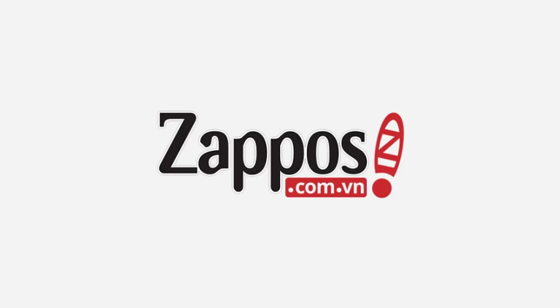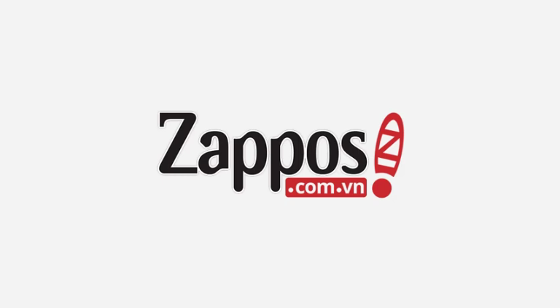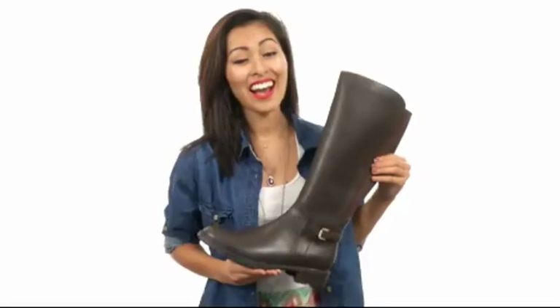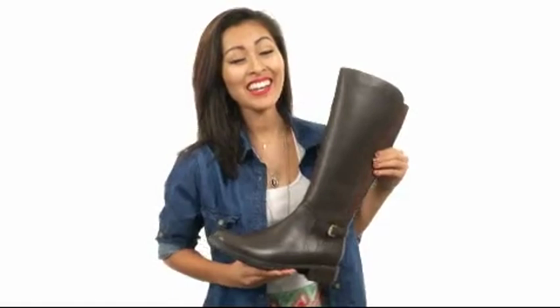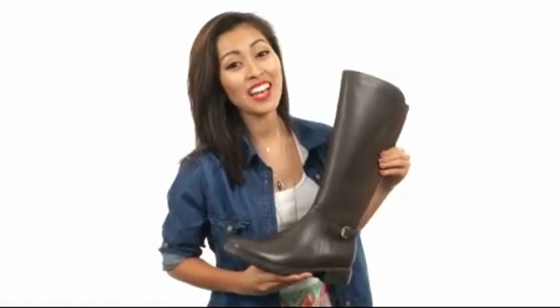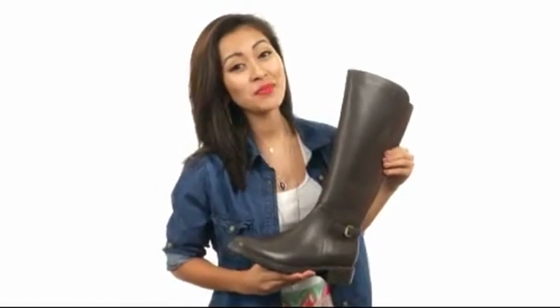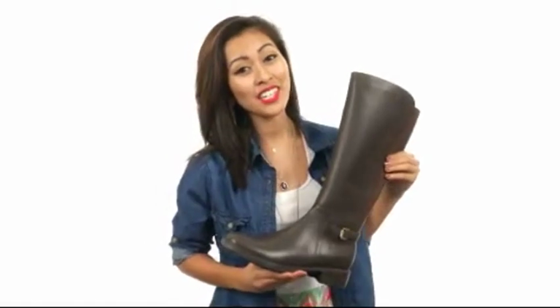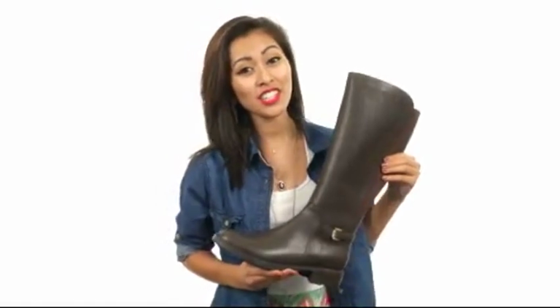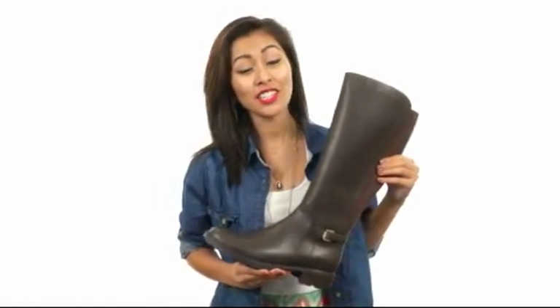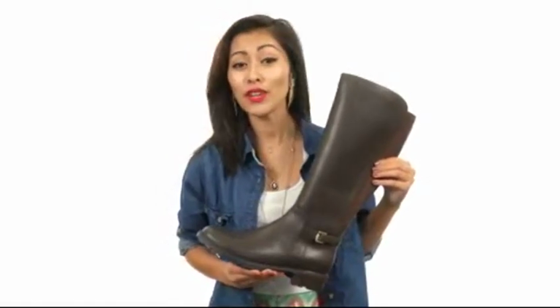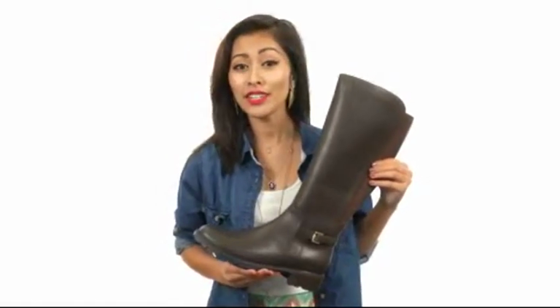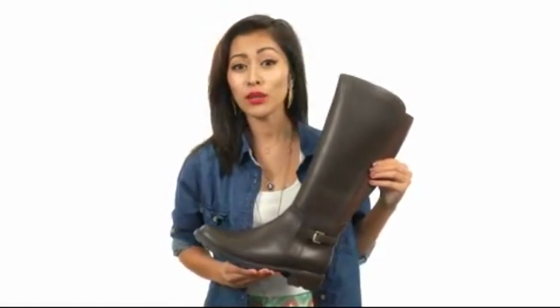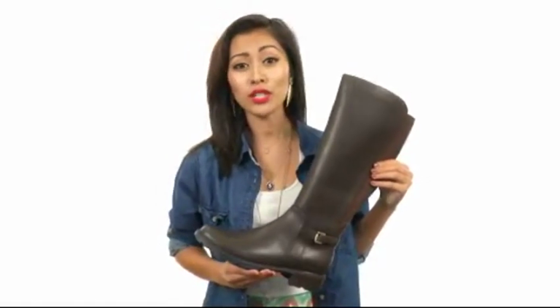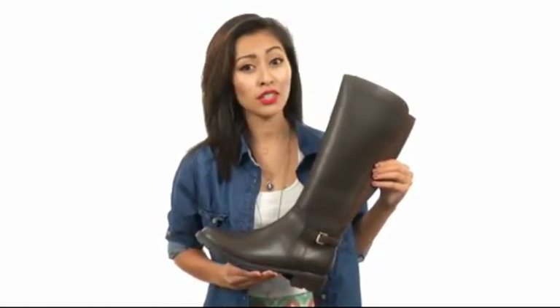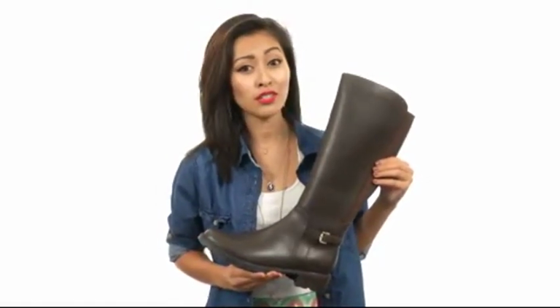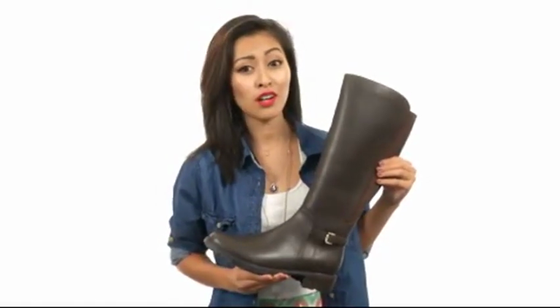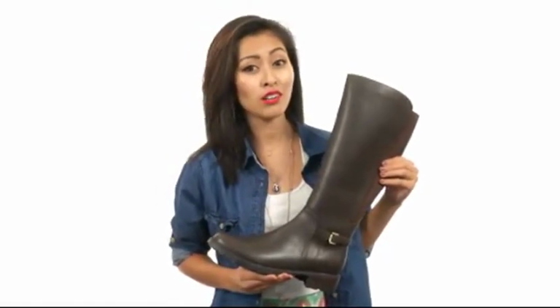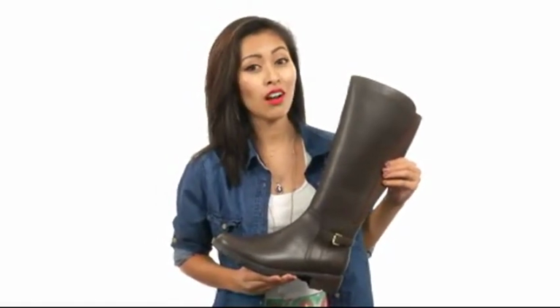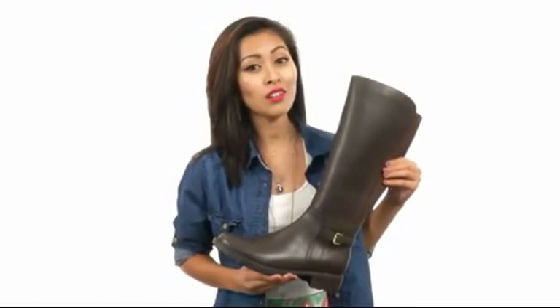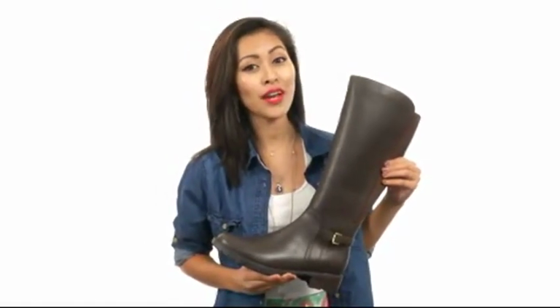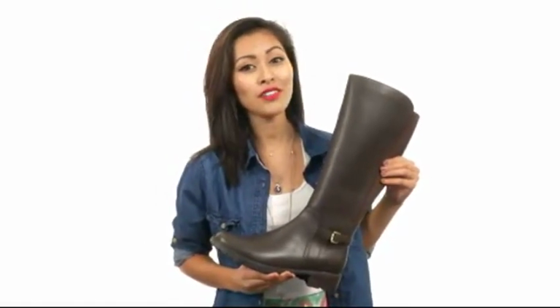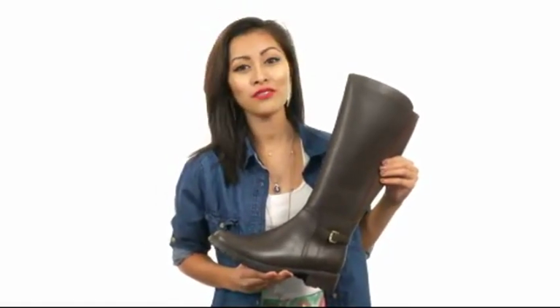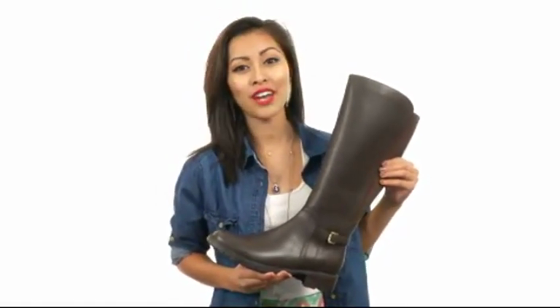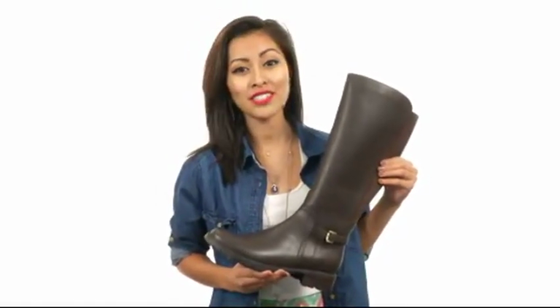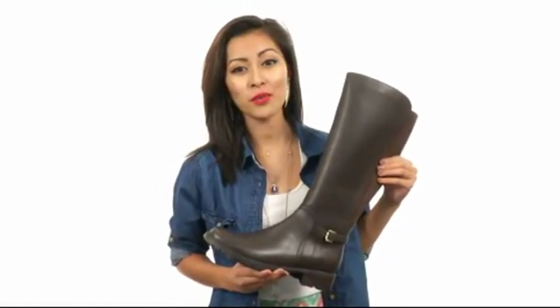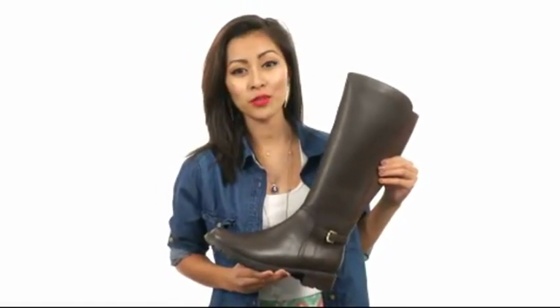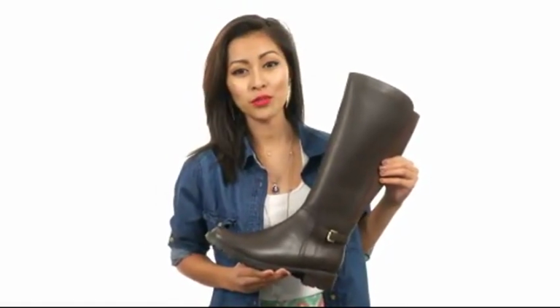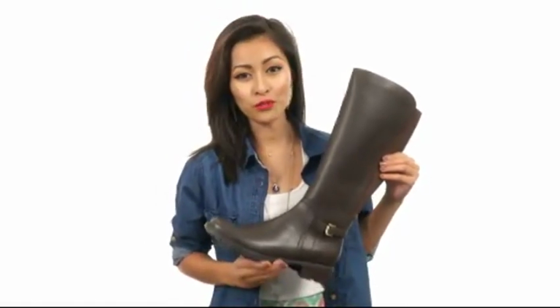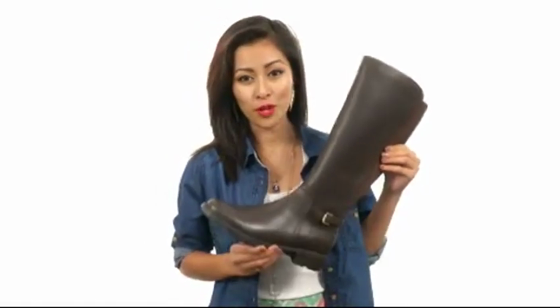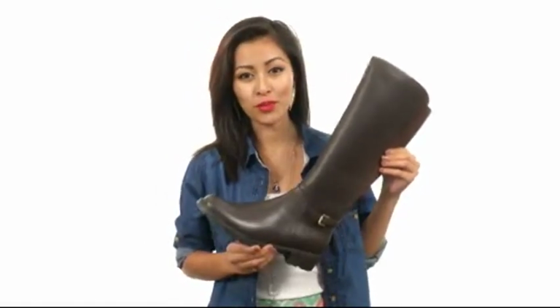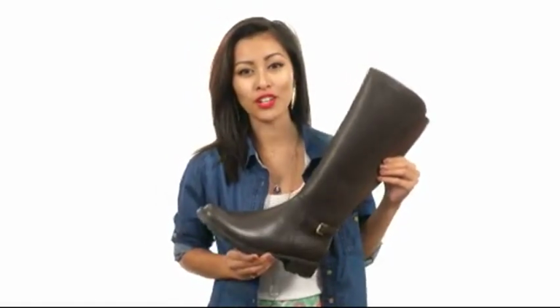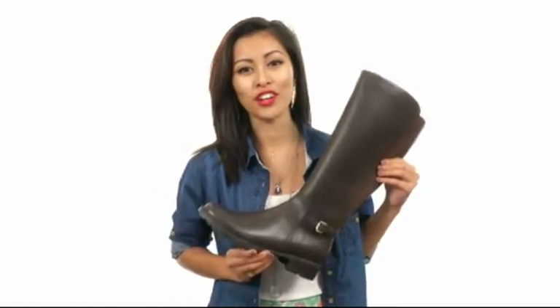Hi, I'm Sunshine, and right now we are here to talk all about VASA Waterproof from Blondo.